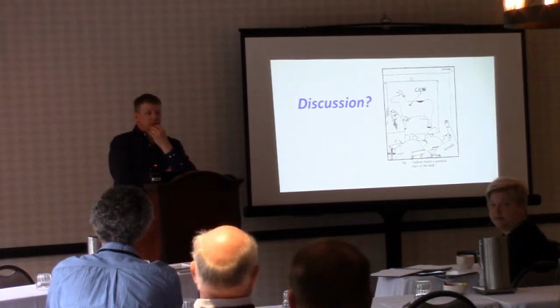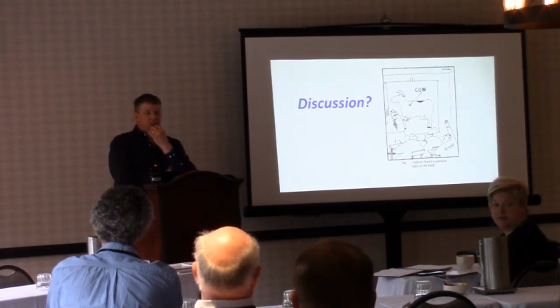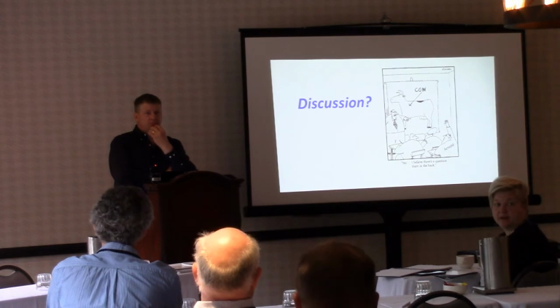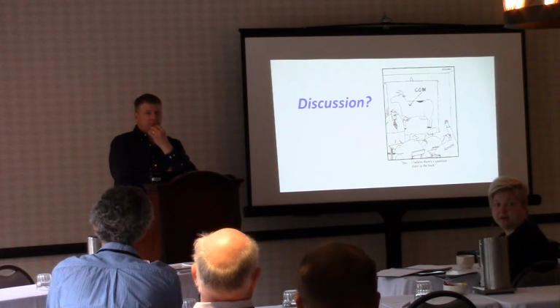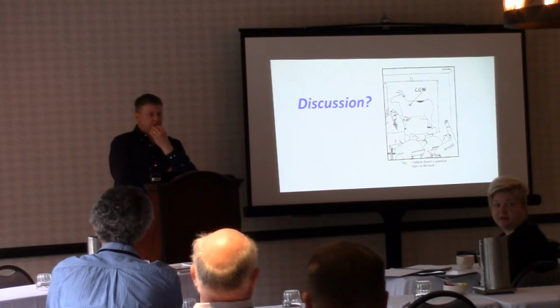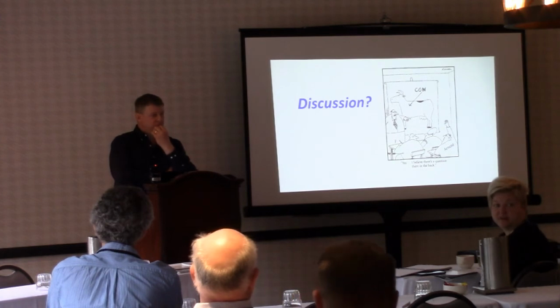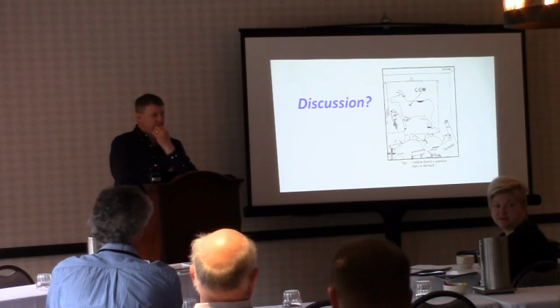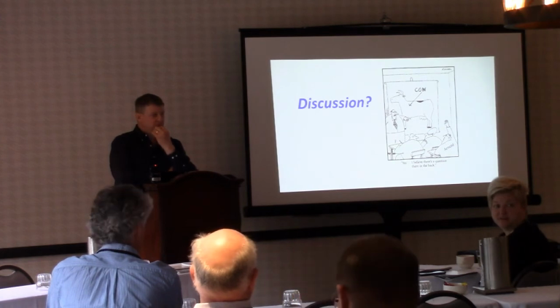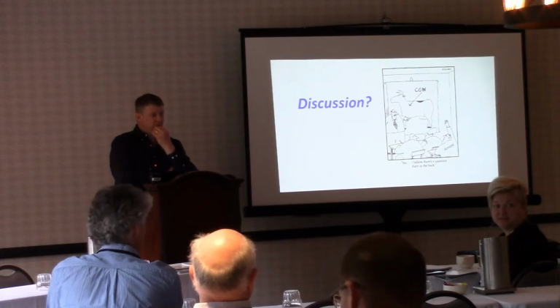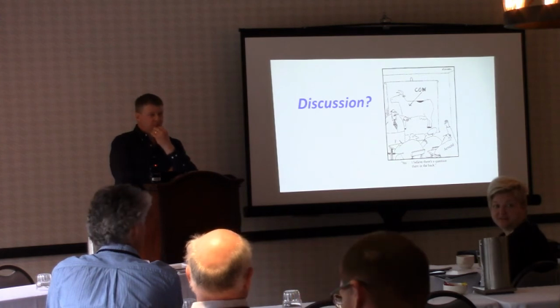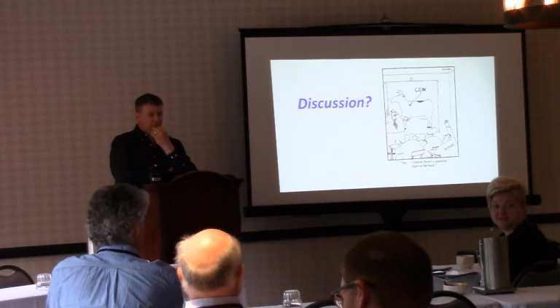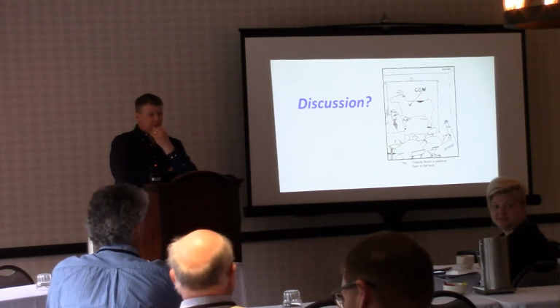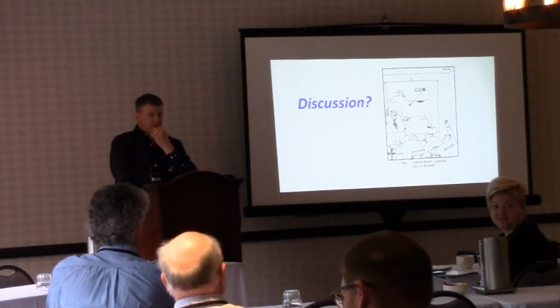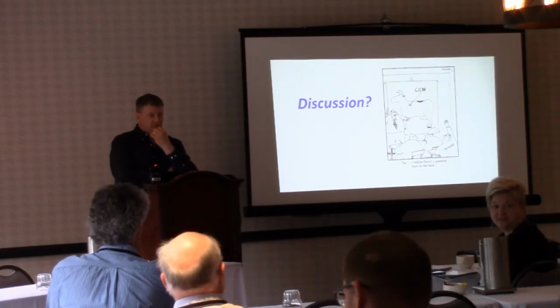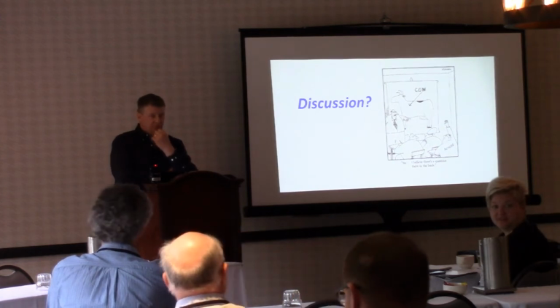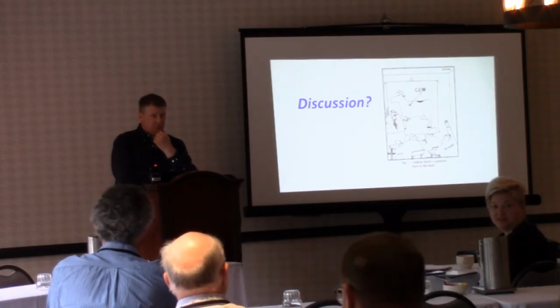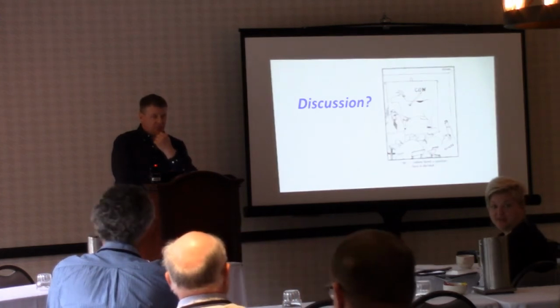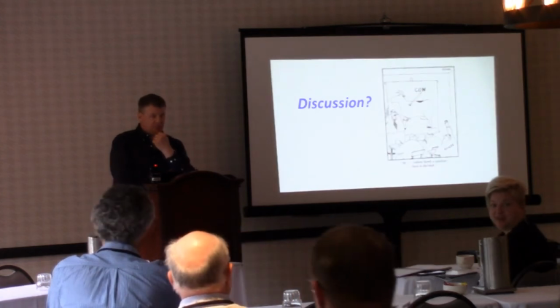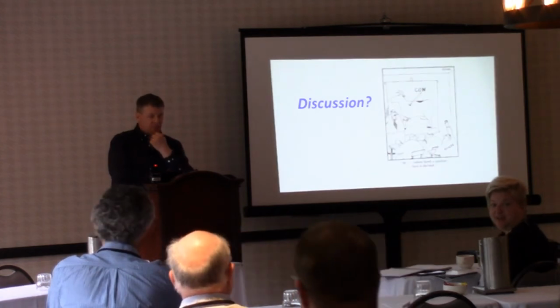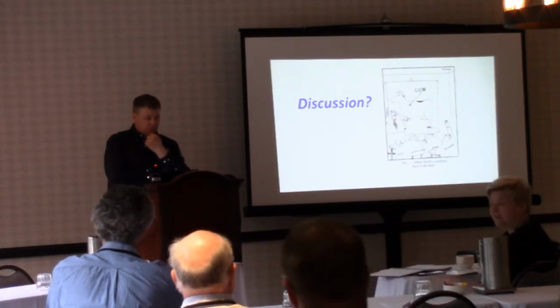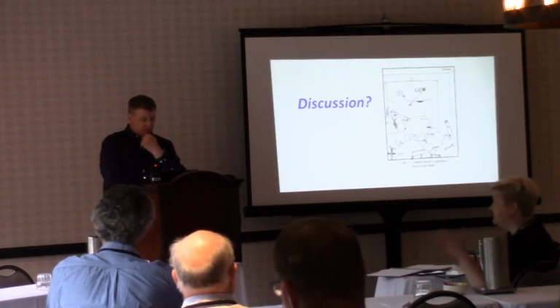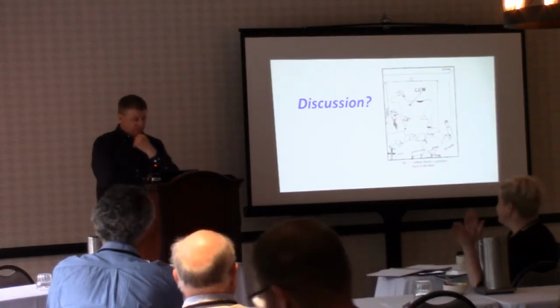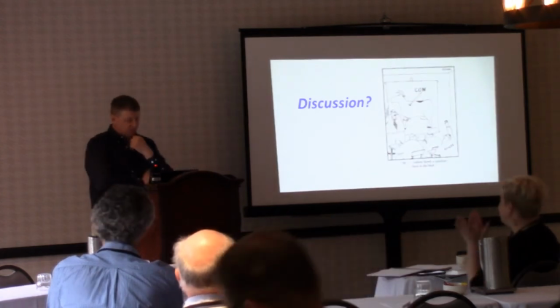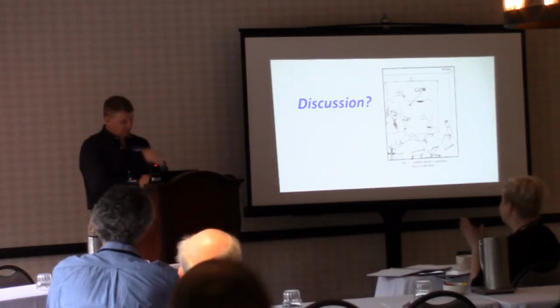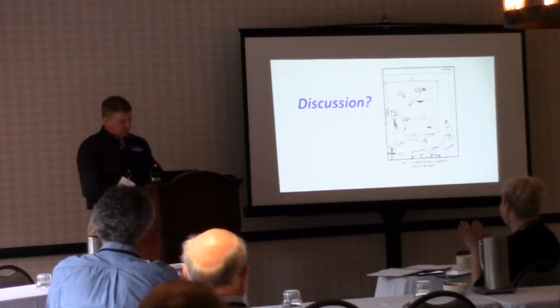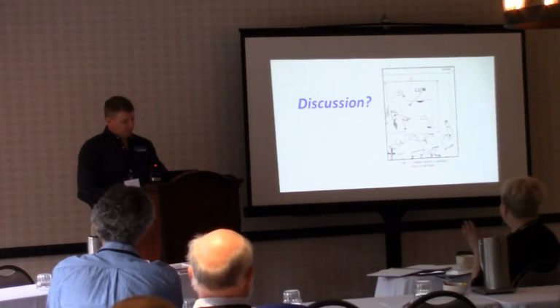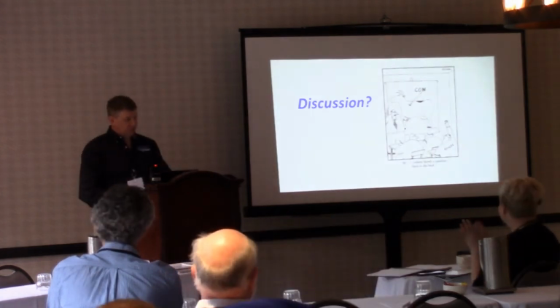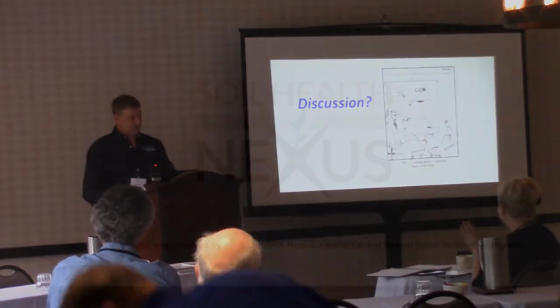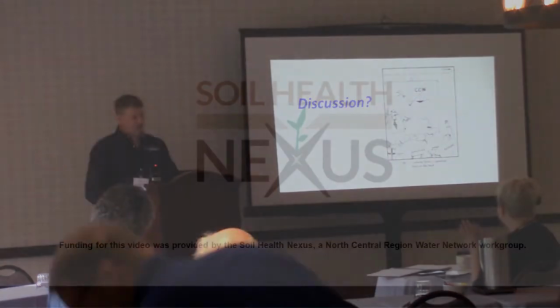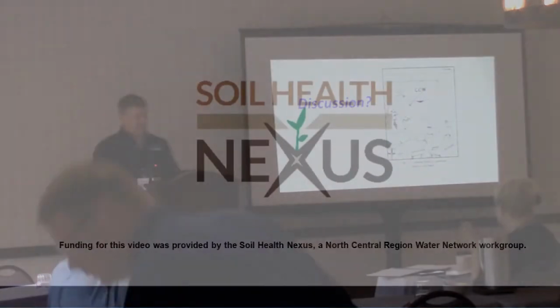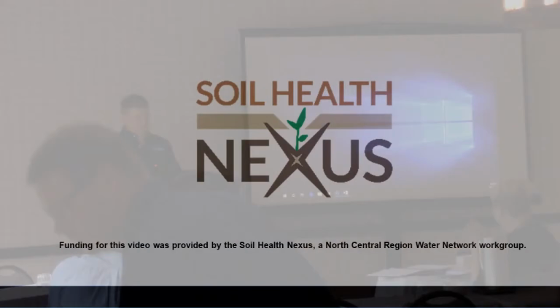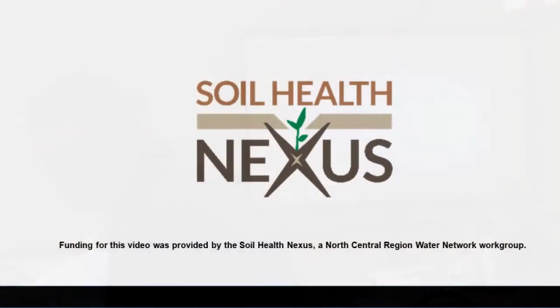Any other questions? Let's give a round of applause.